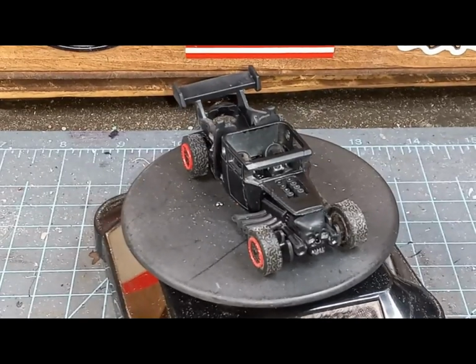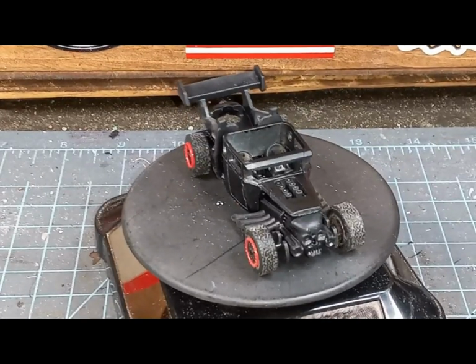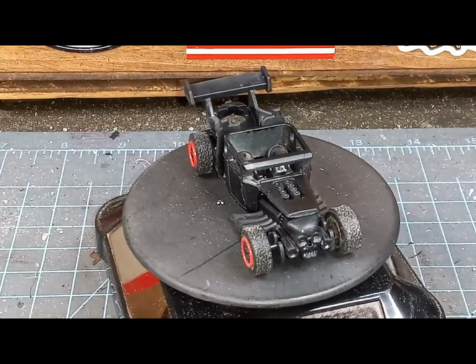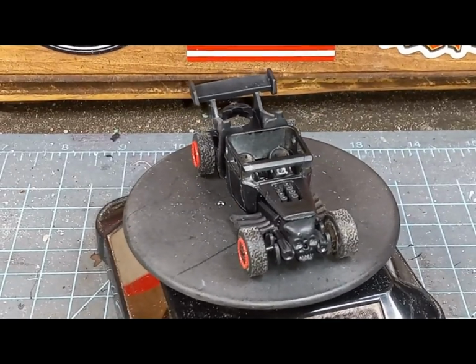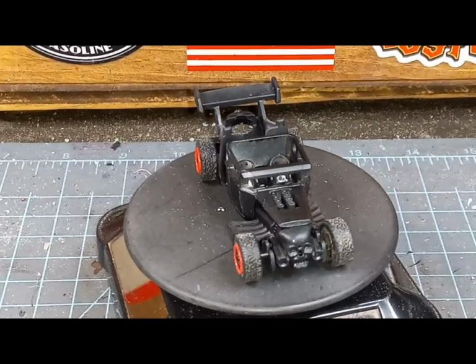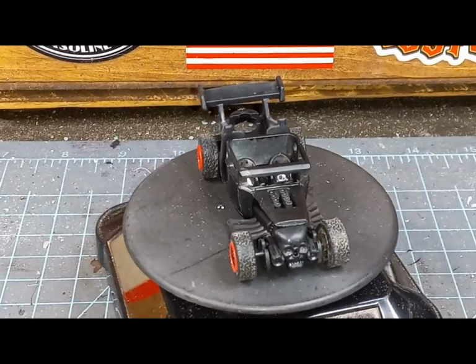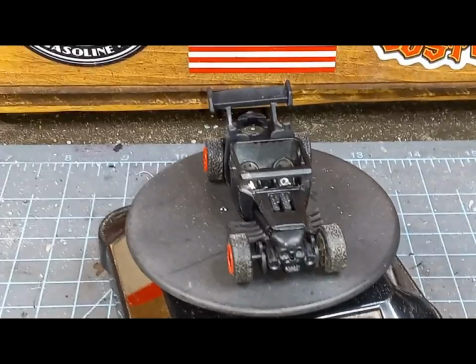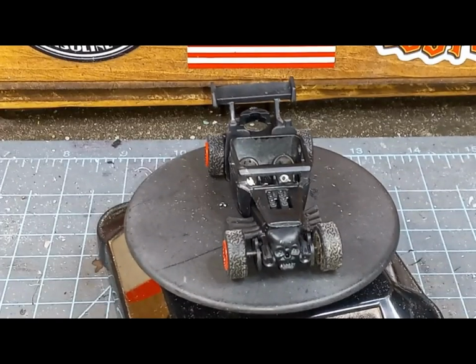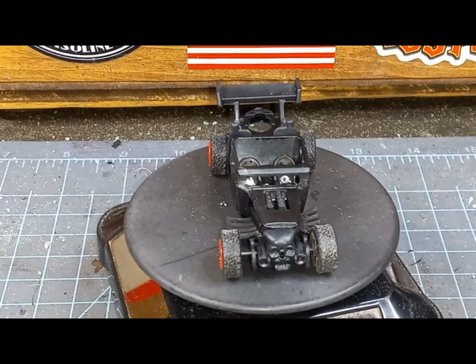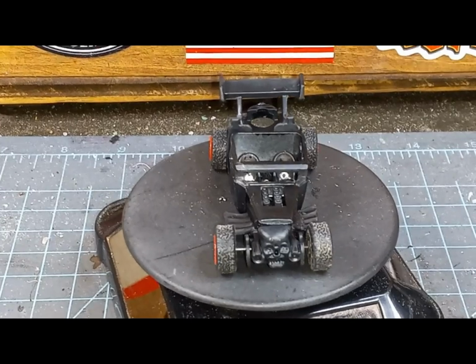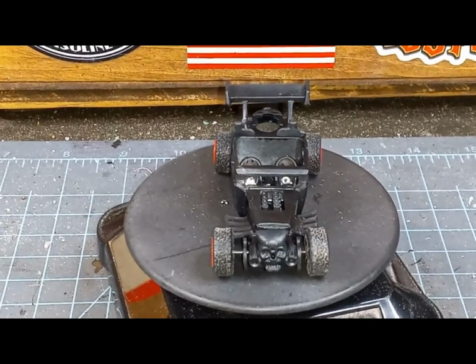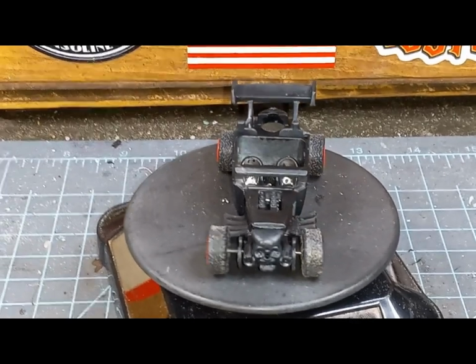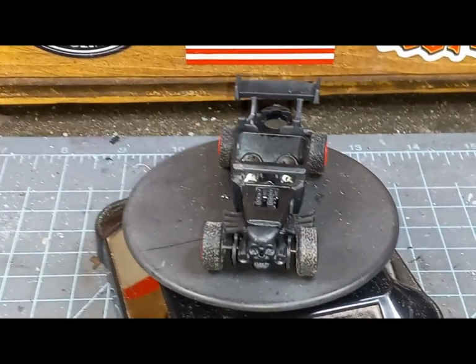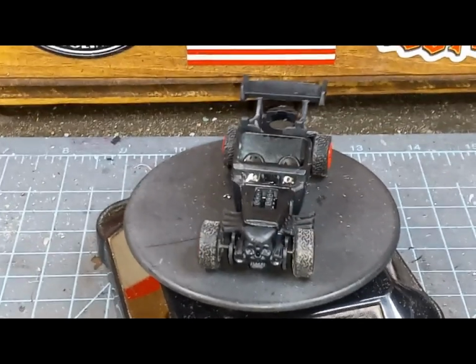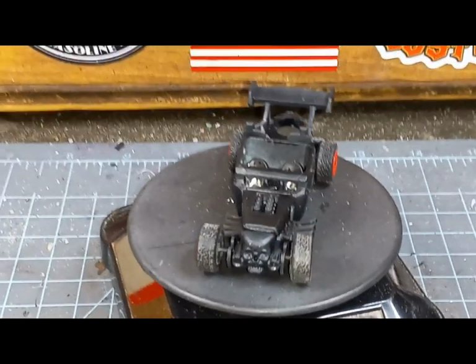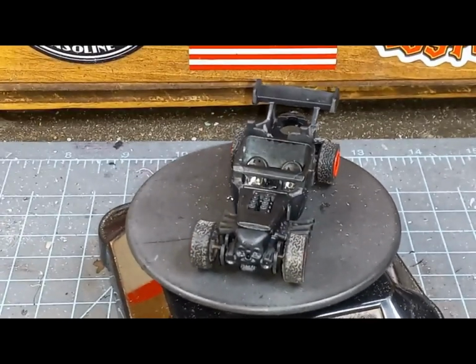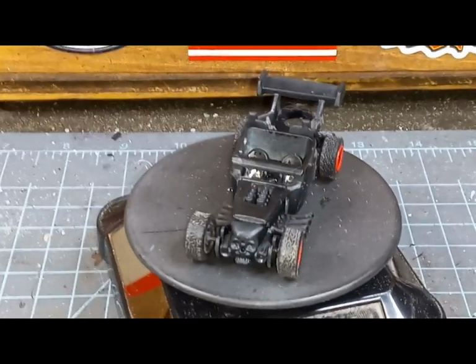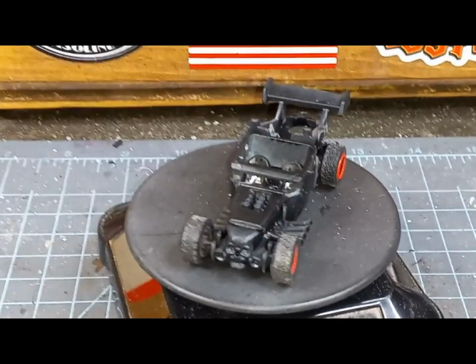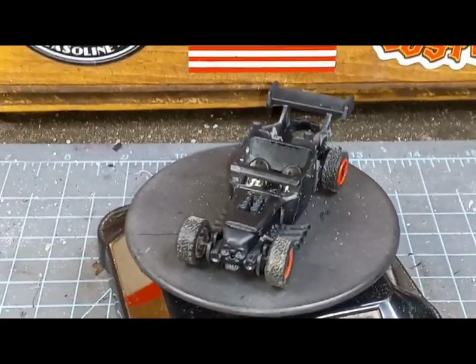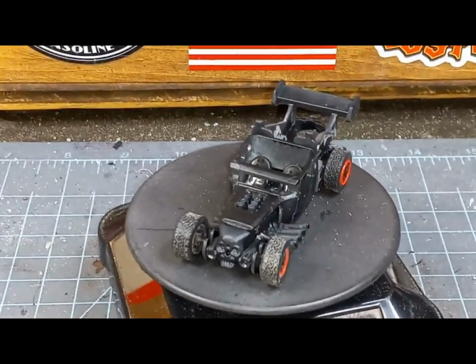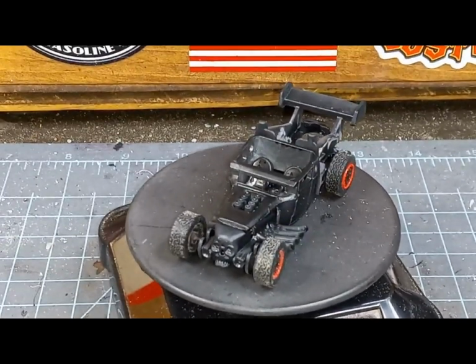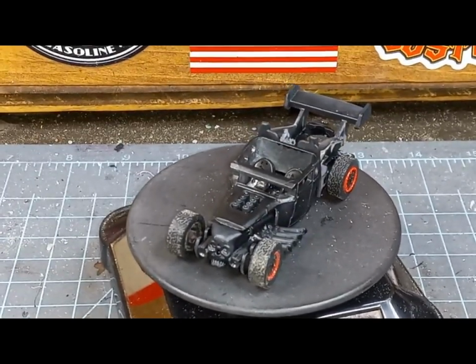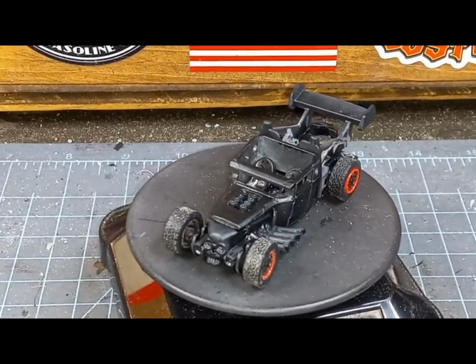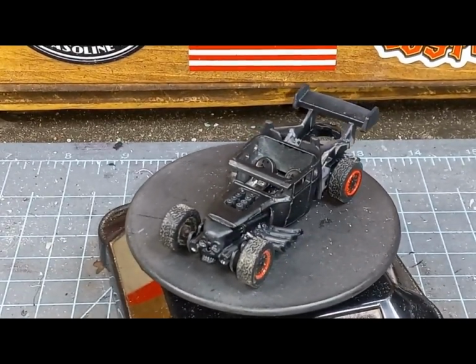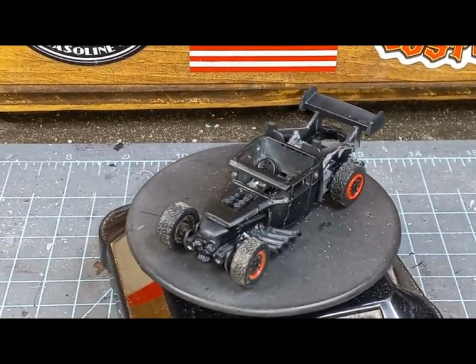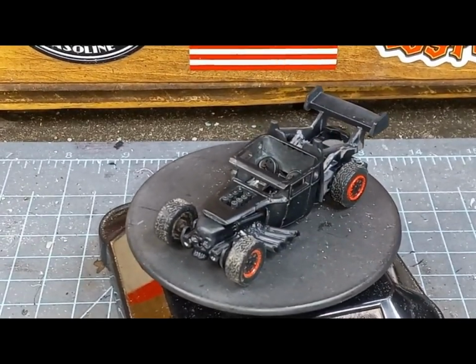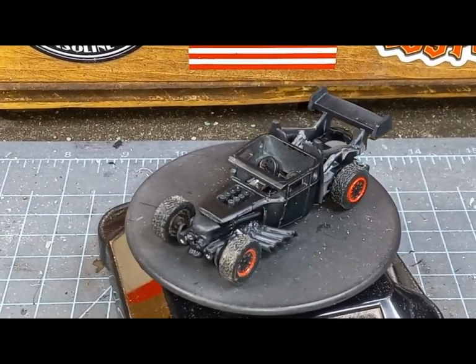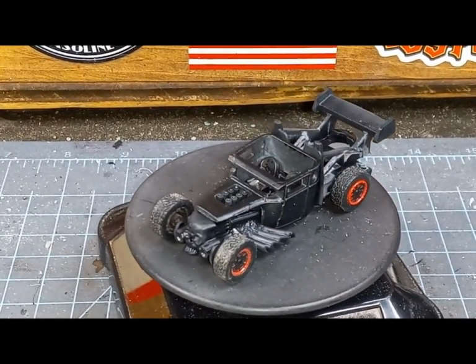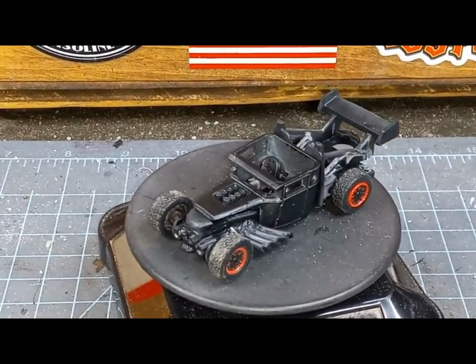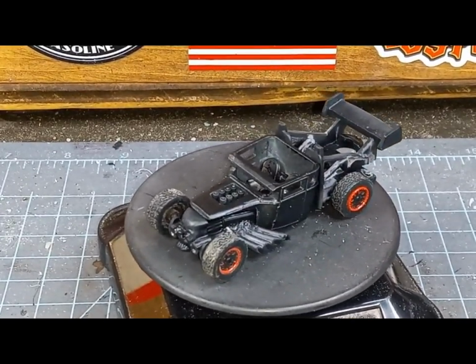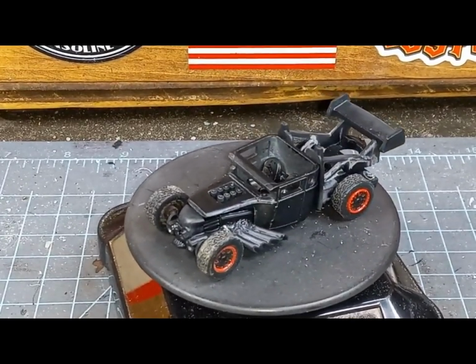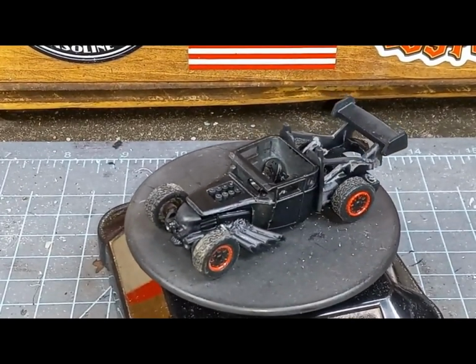After accidentally shooting one of the original tires across the room, I decided to go with these red-rimmed ones.